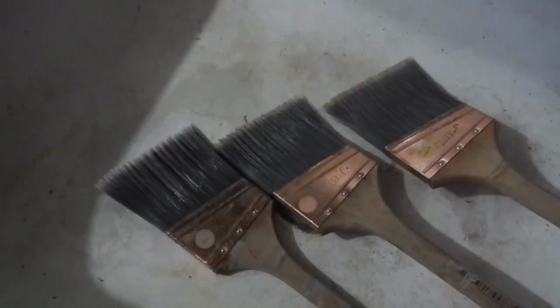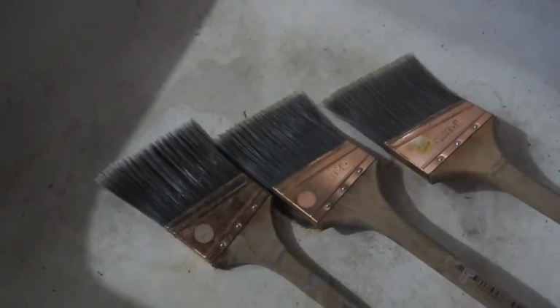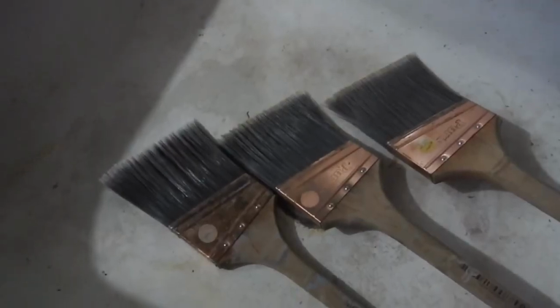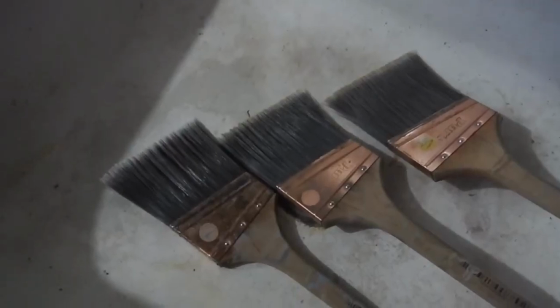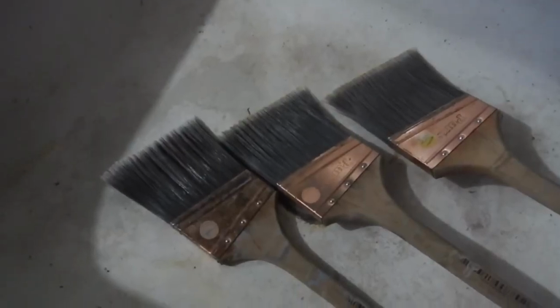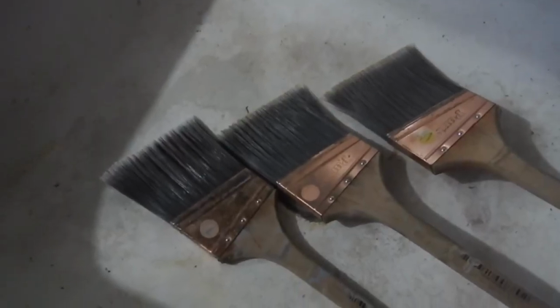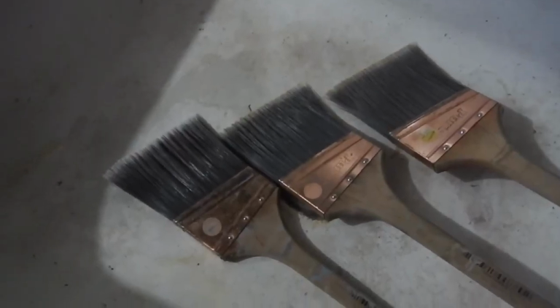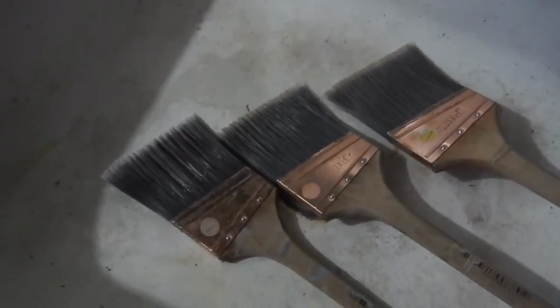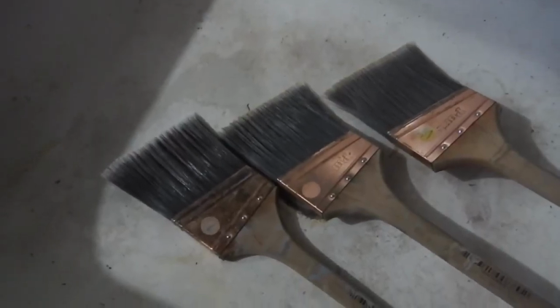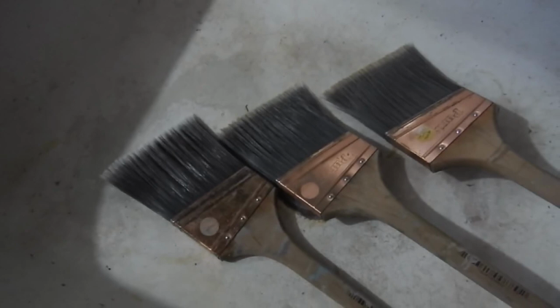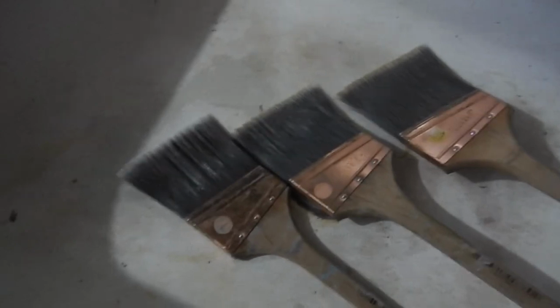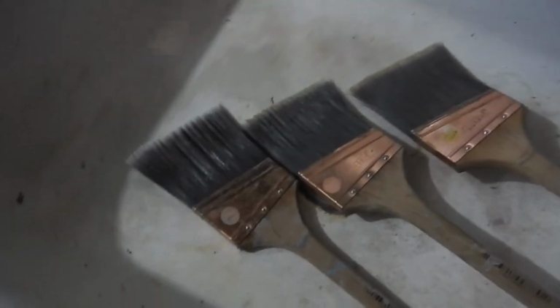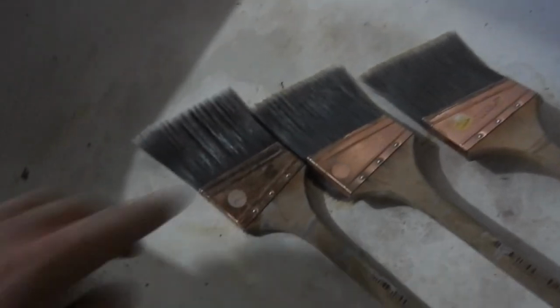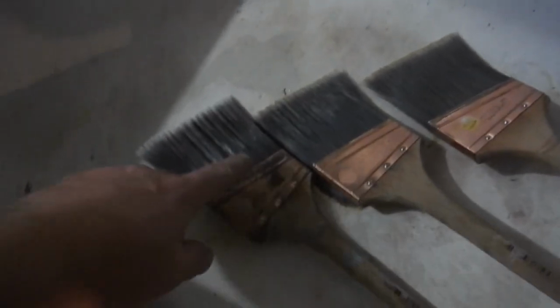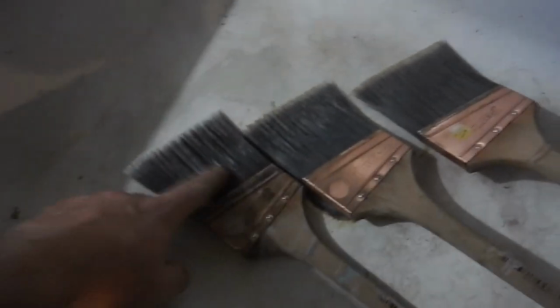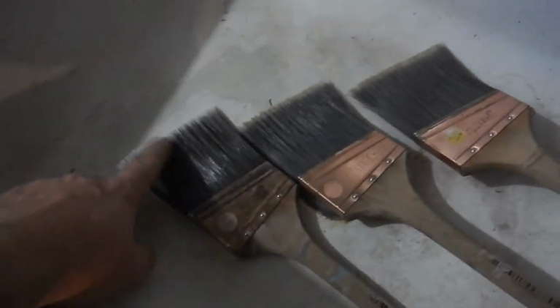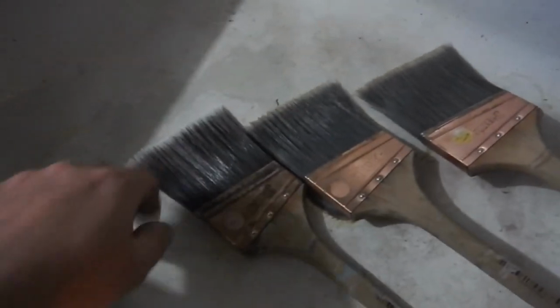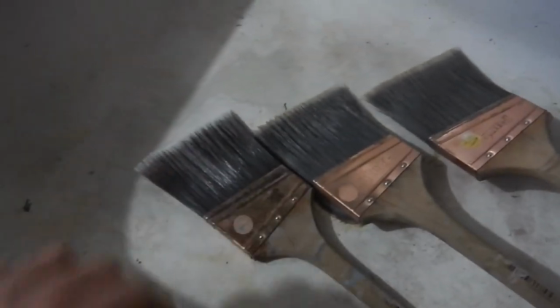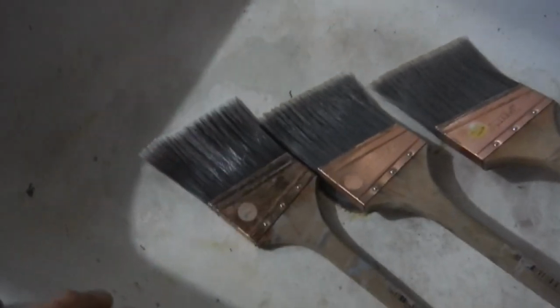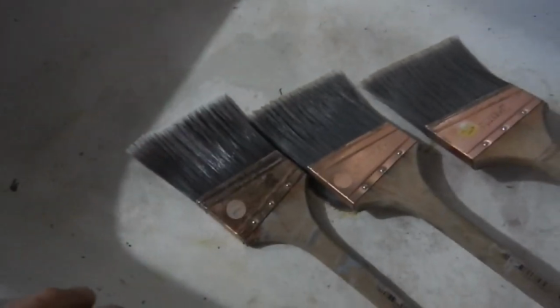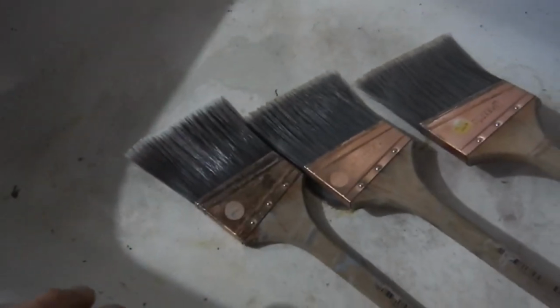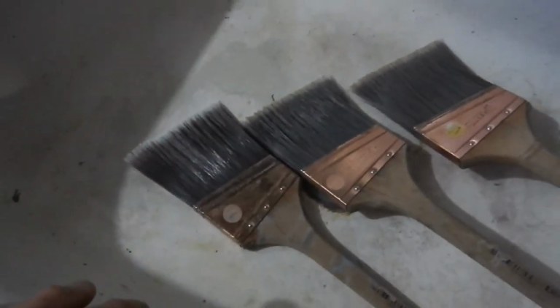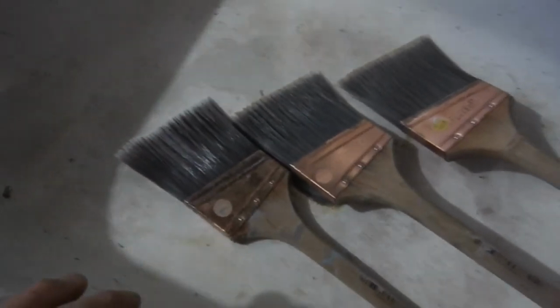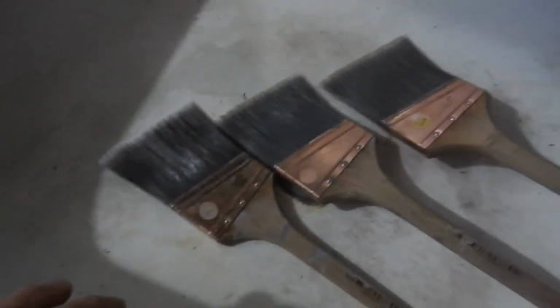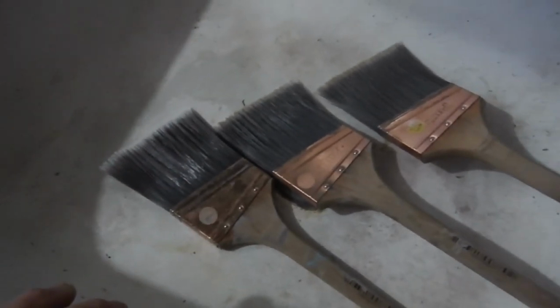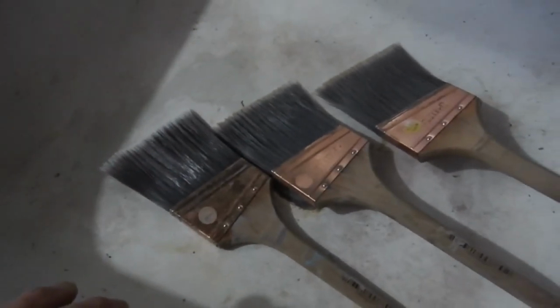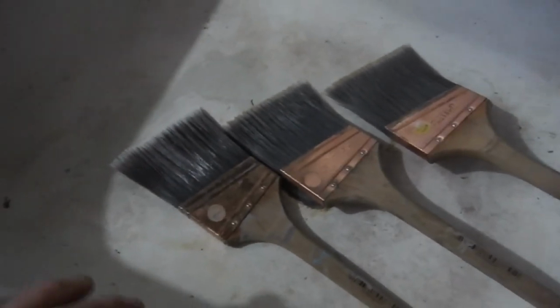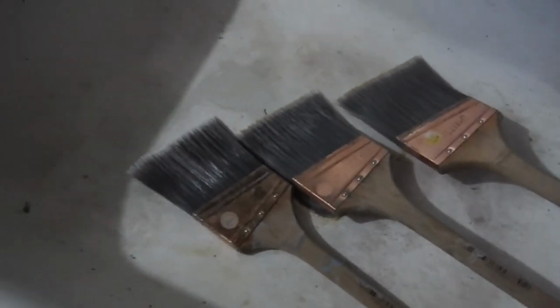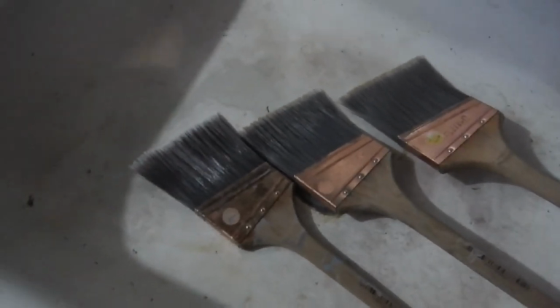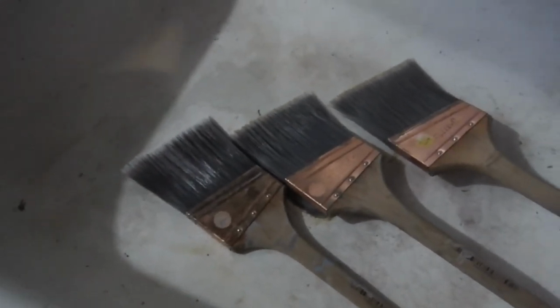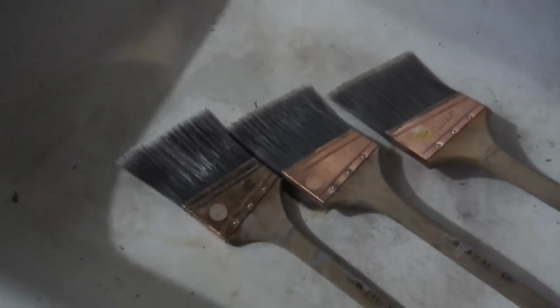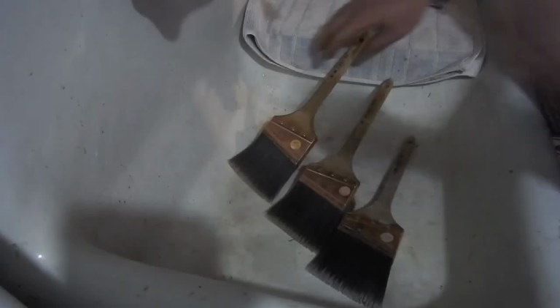The last step is to give them one final rinse, trying to keep these bristles as straight as possible, and then I'll show you how I hang them to dry.